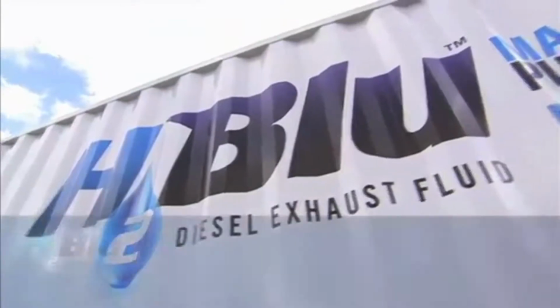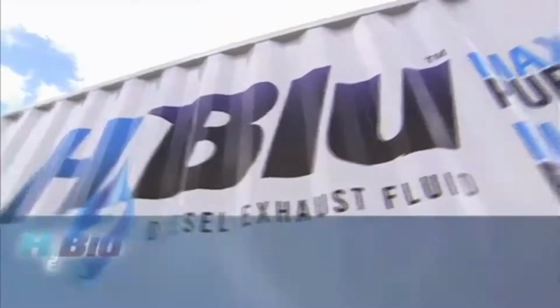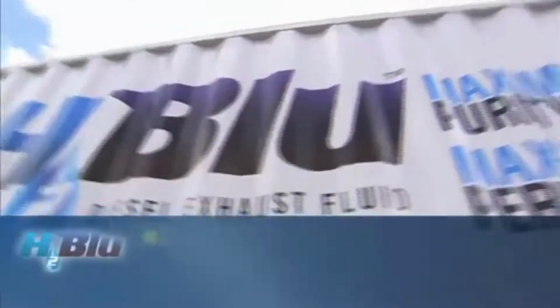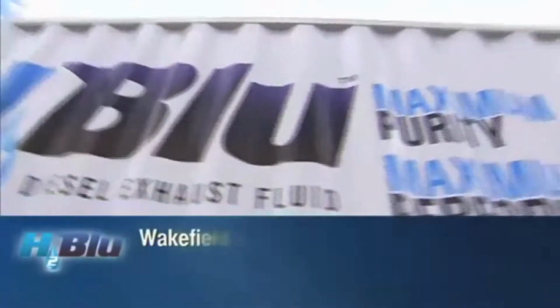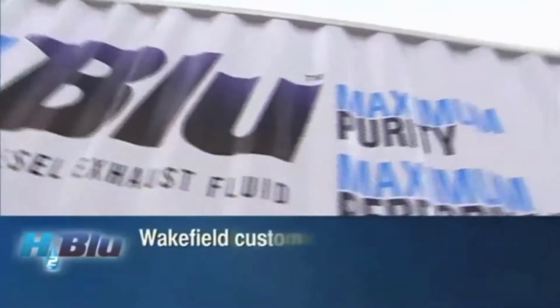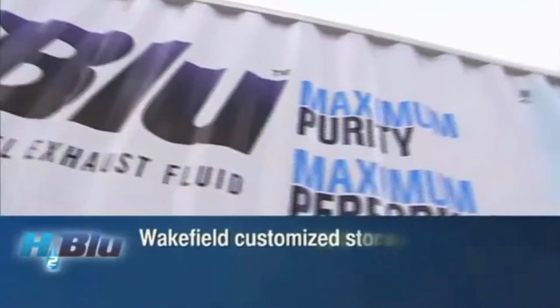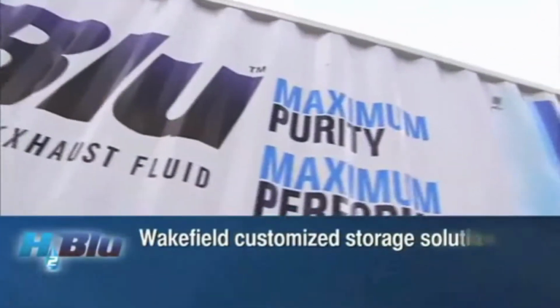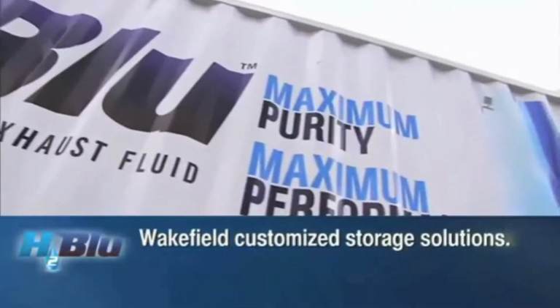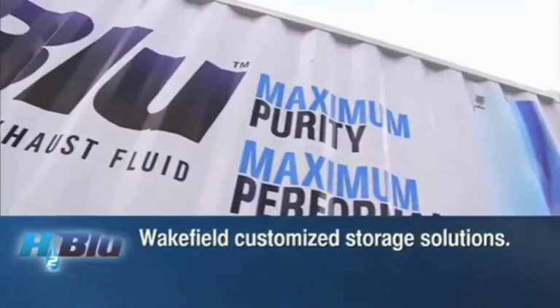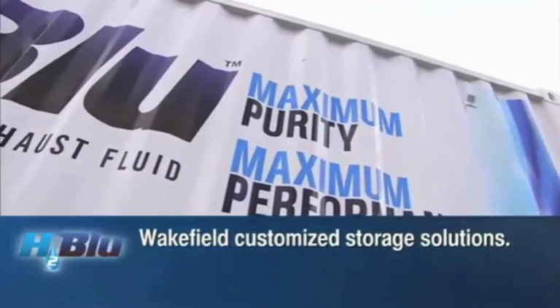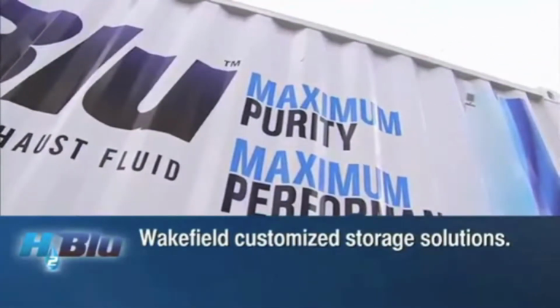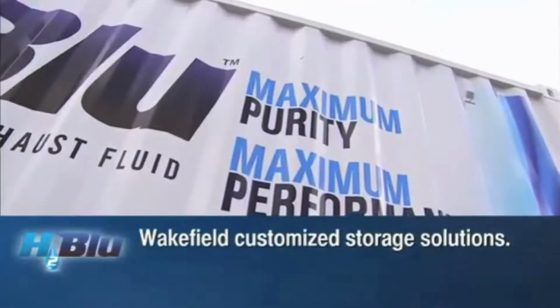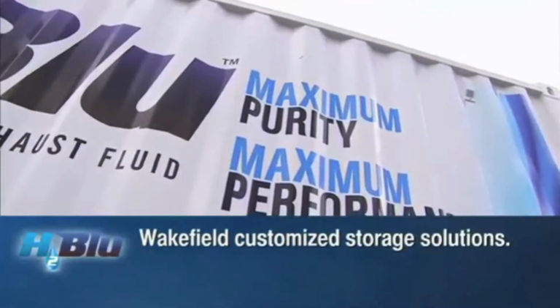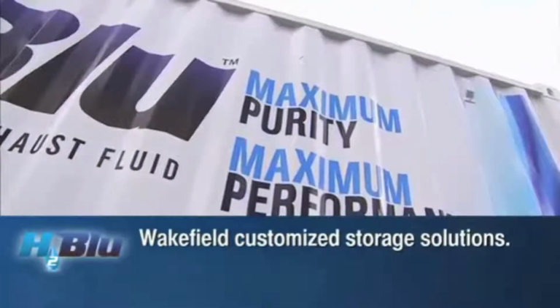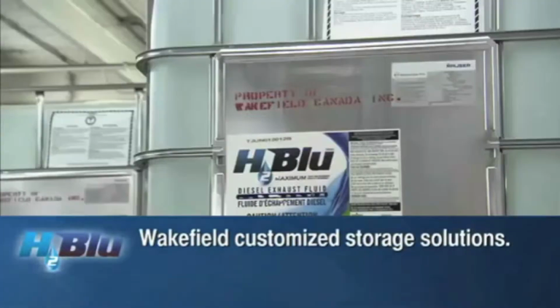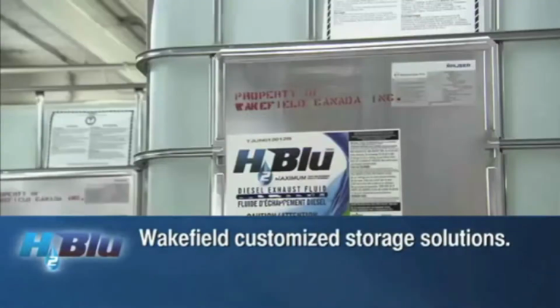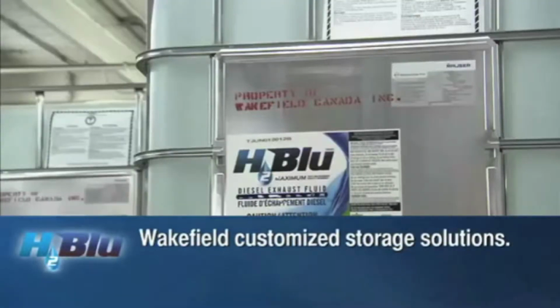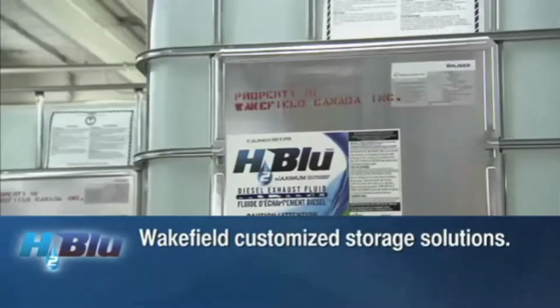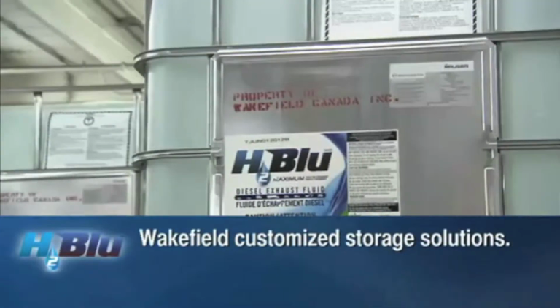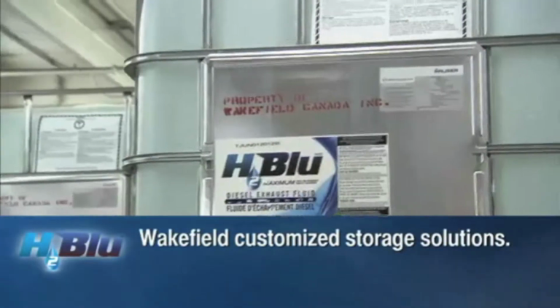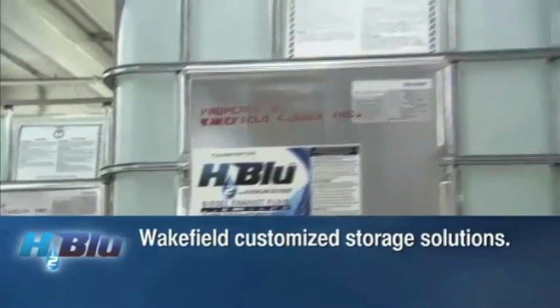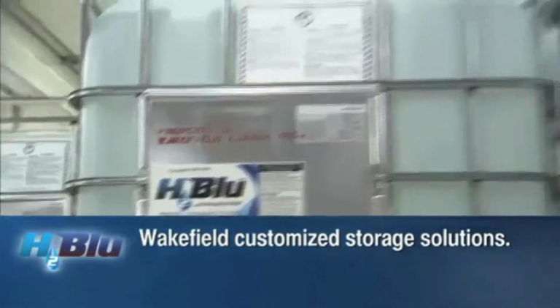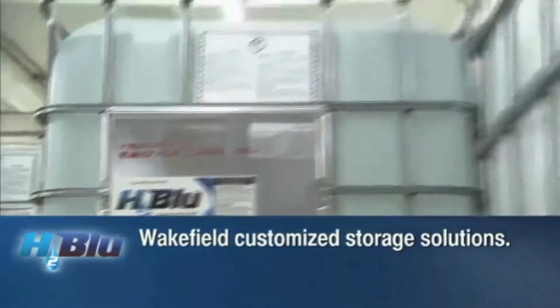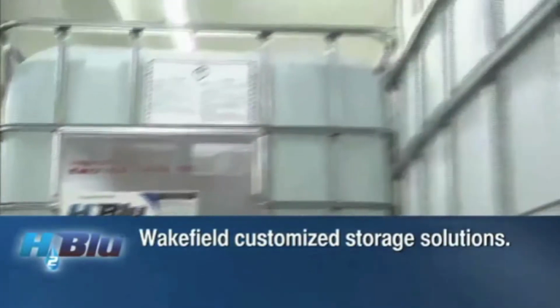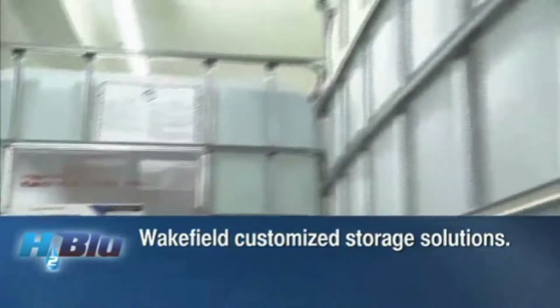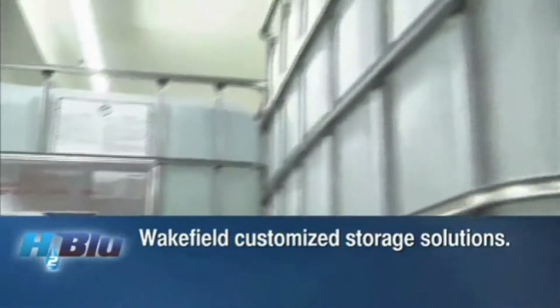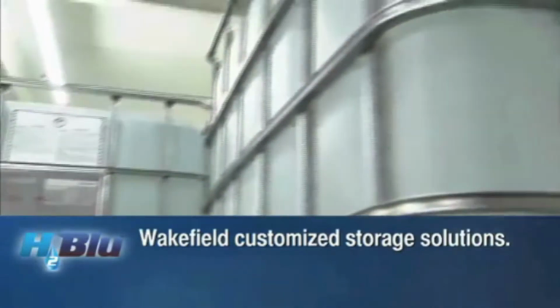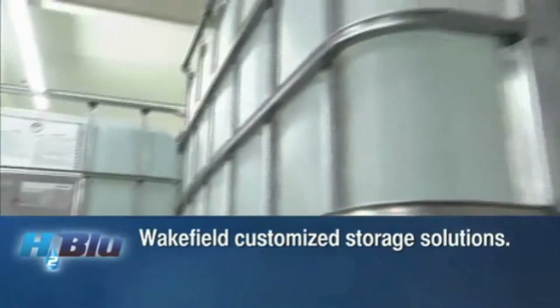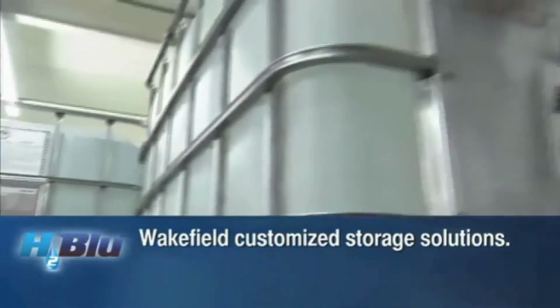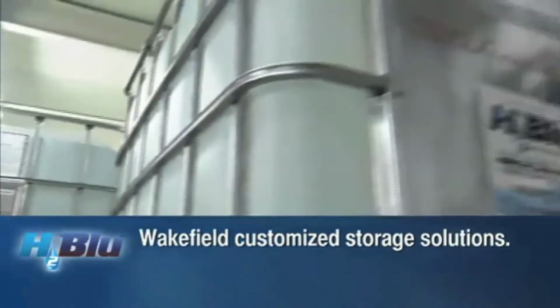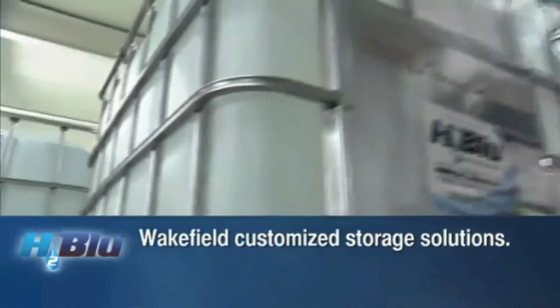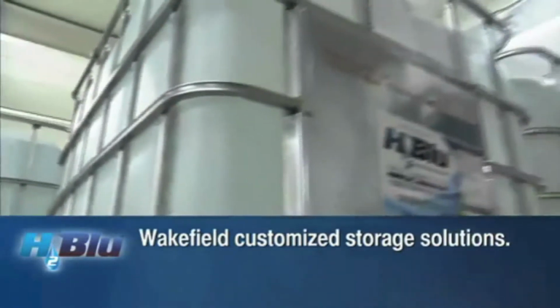In other words, Wakefield is able to customize the storage solution to fit all customers' needs.